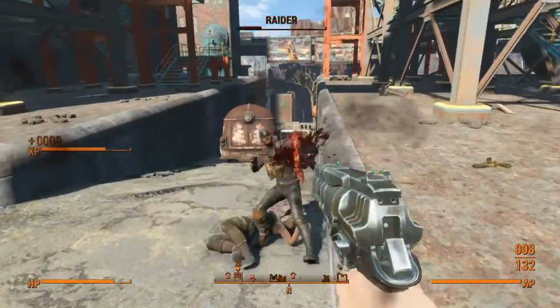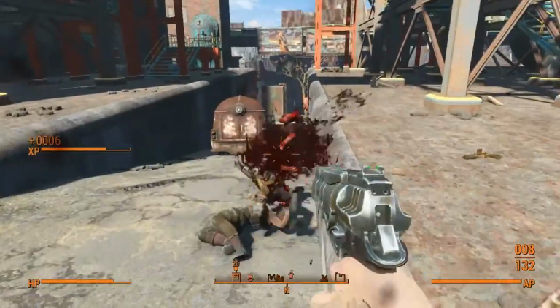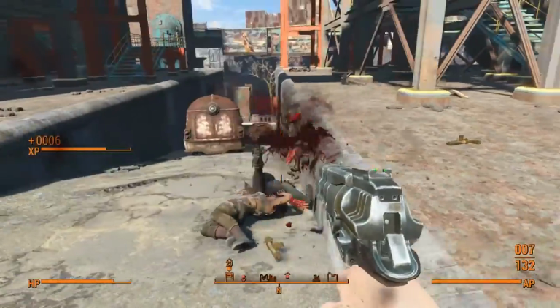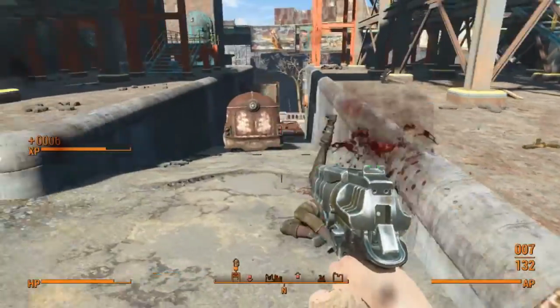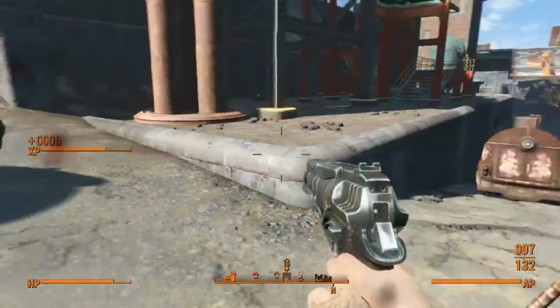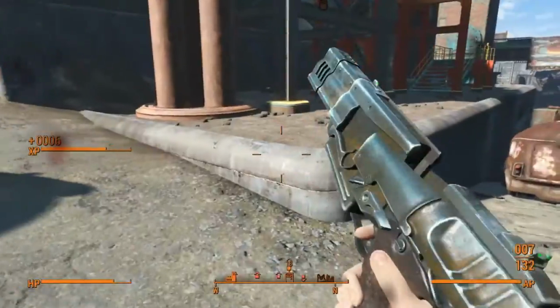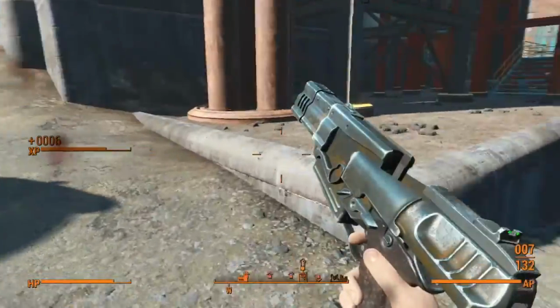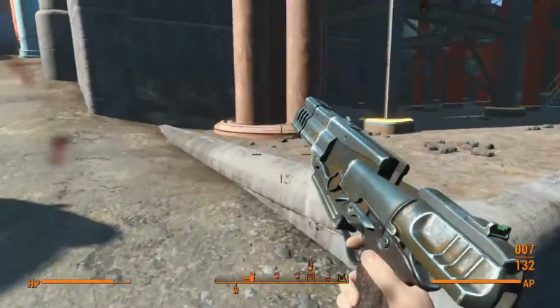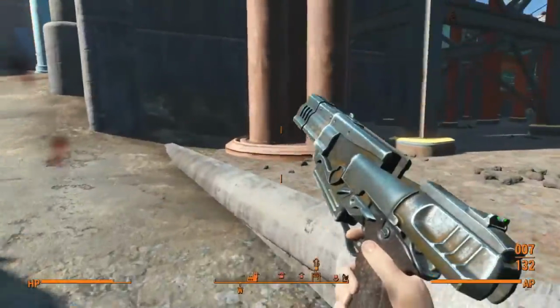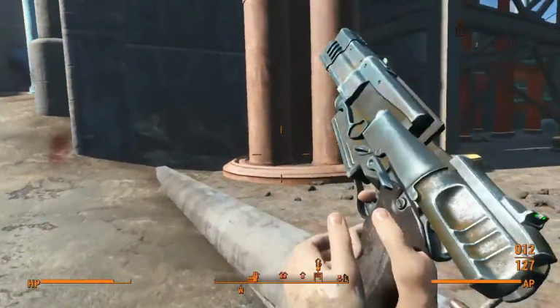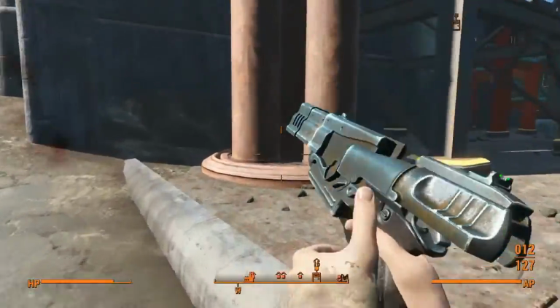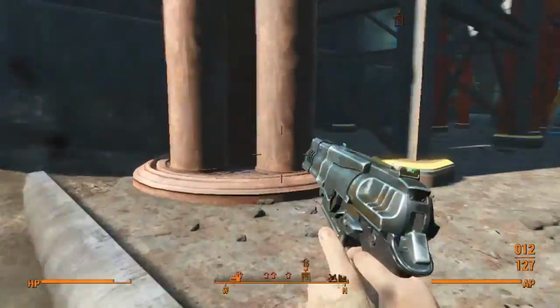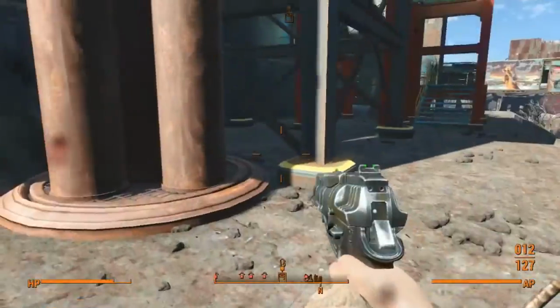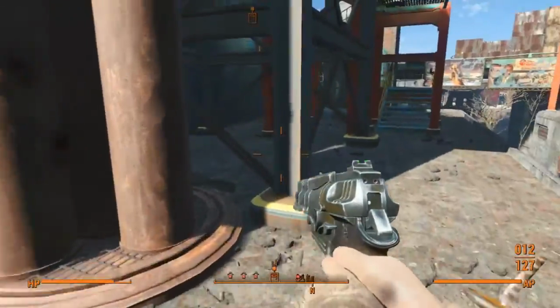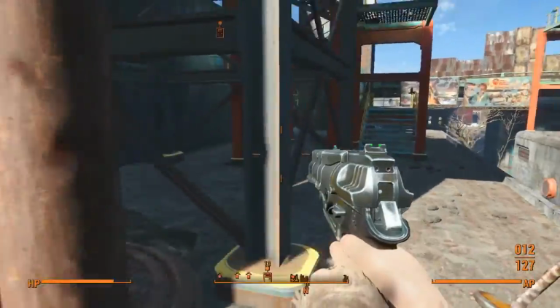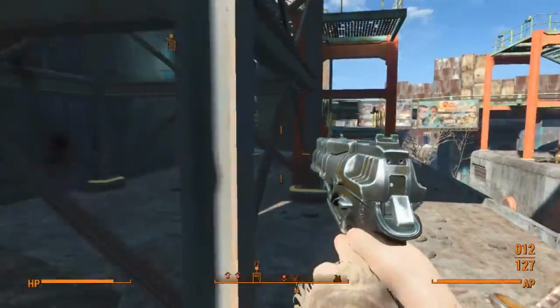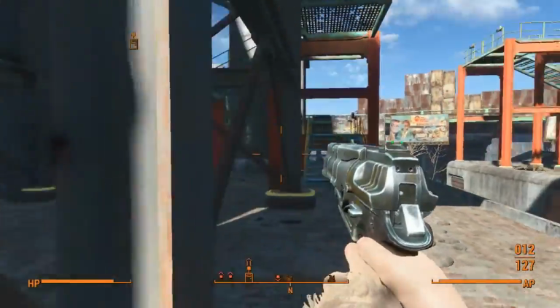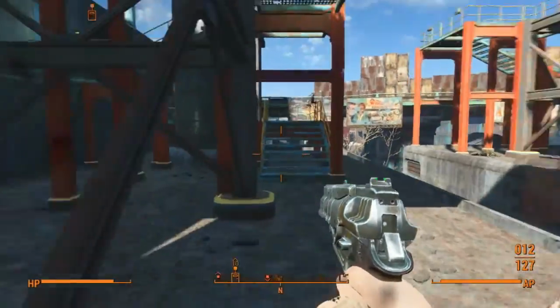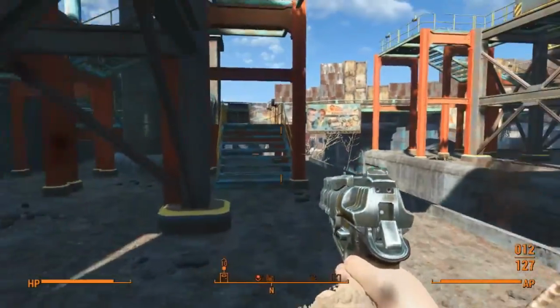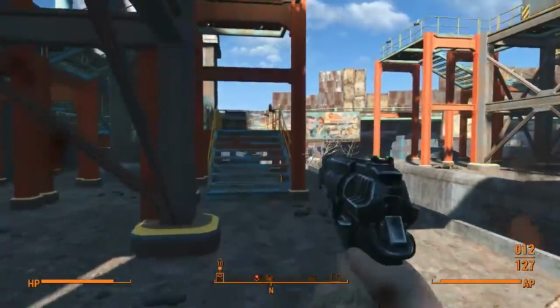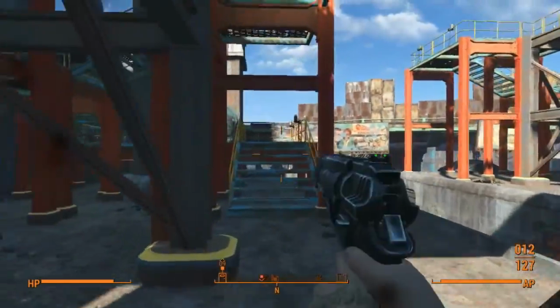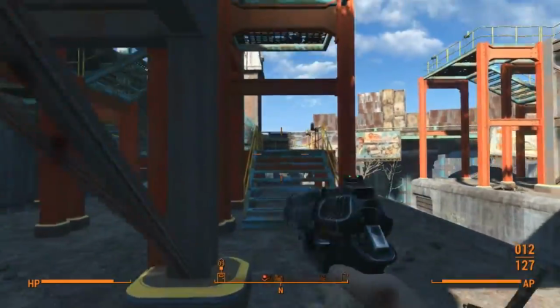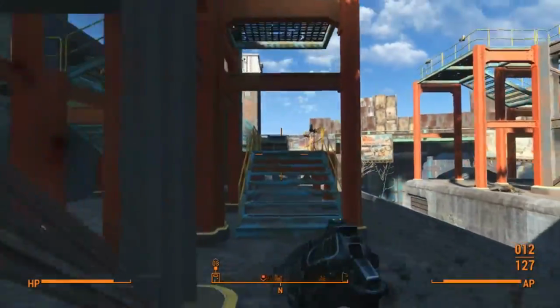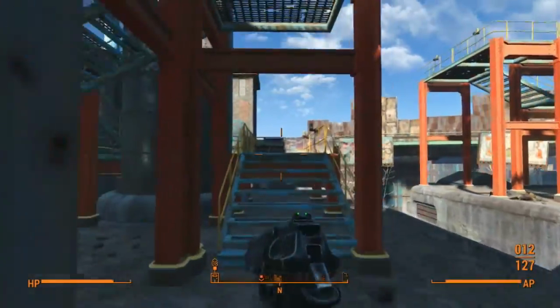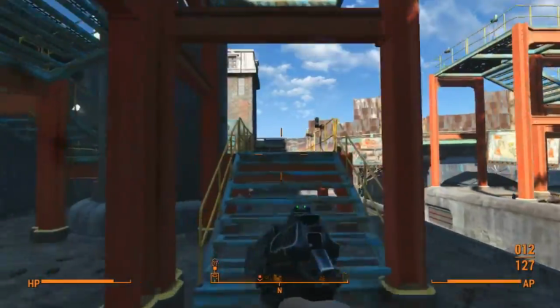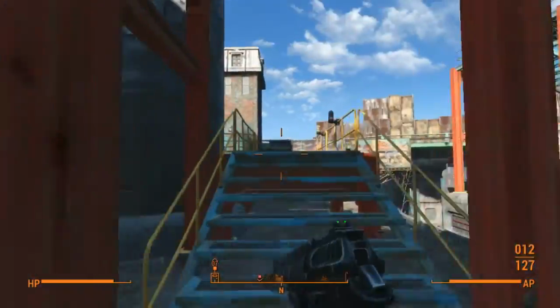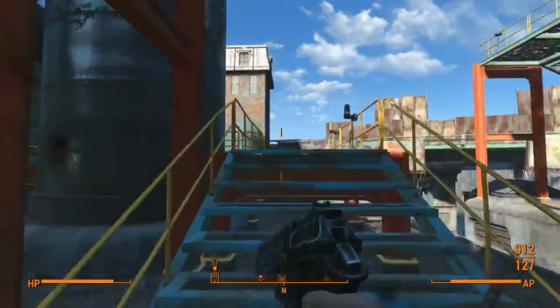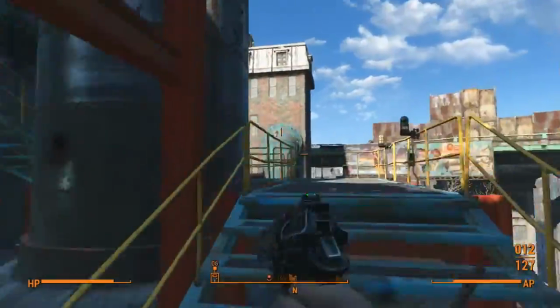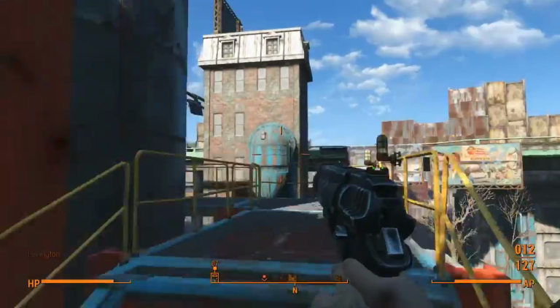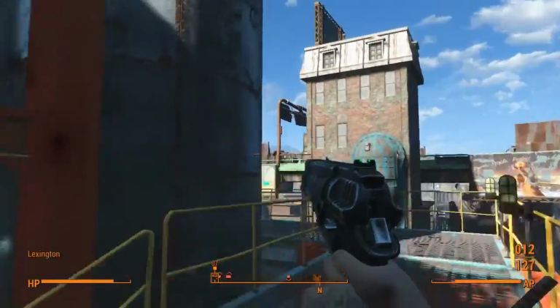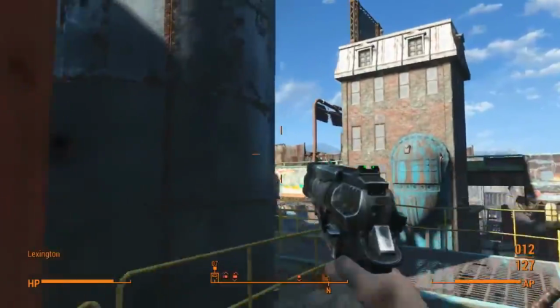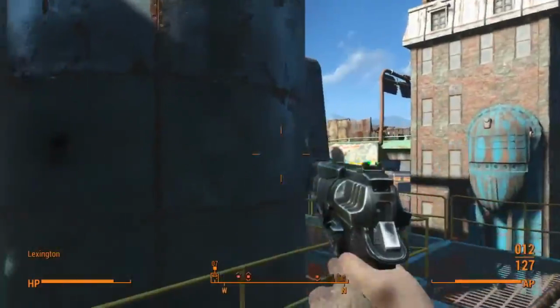Next, we head towards the west tower. Kill any raiders that come in your way.